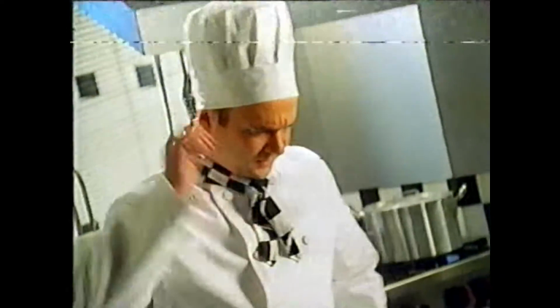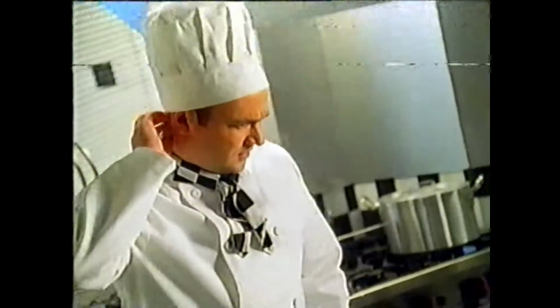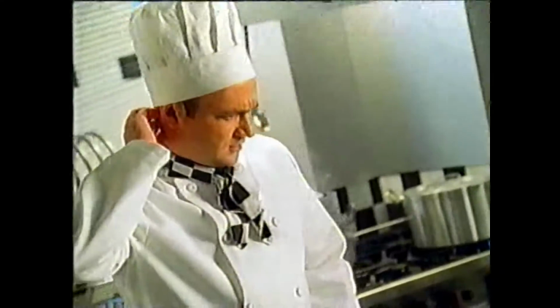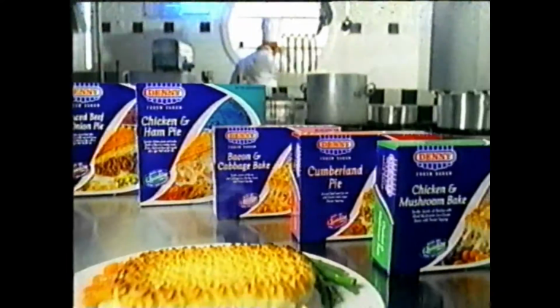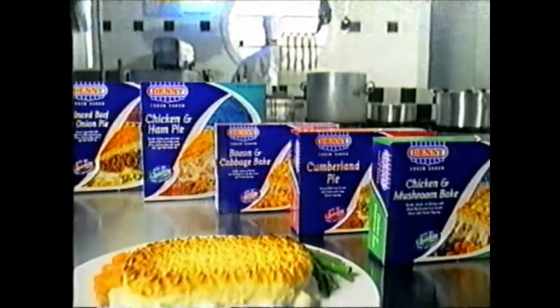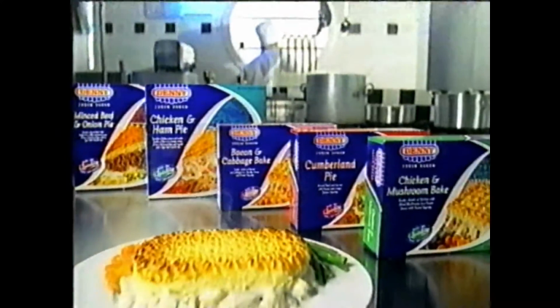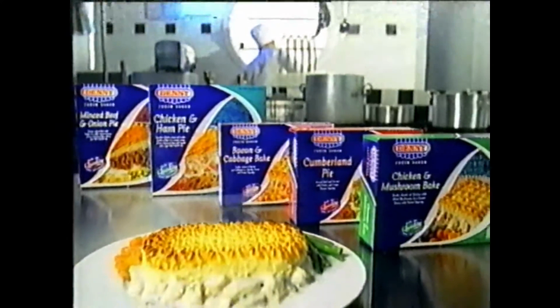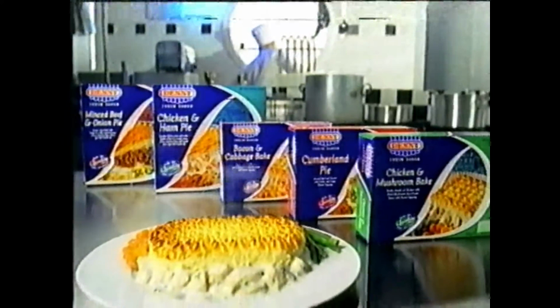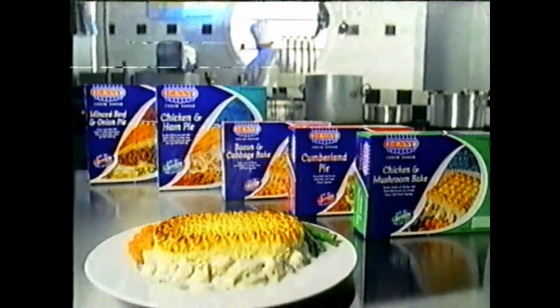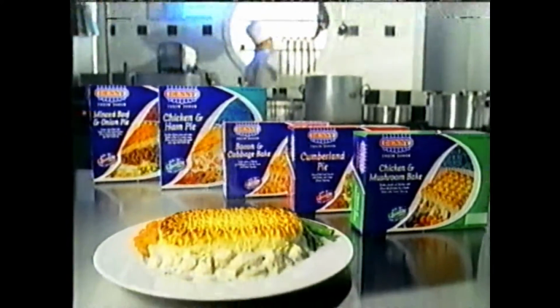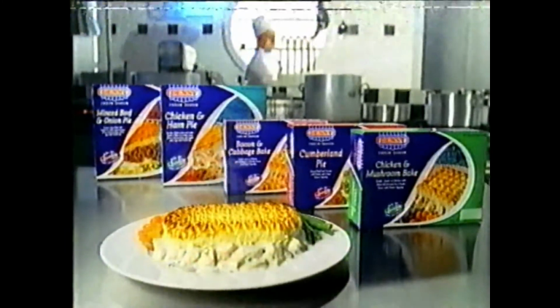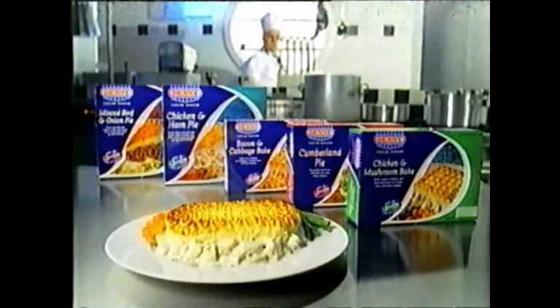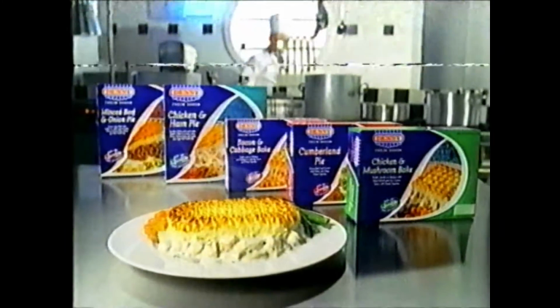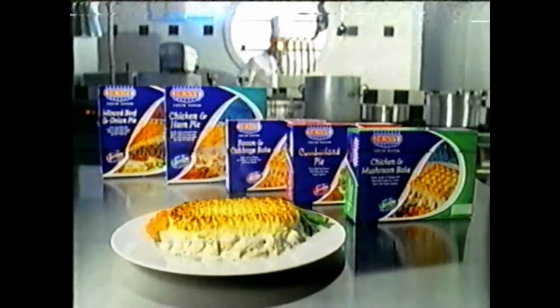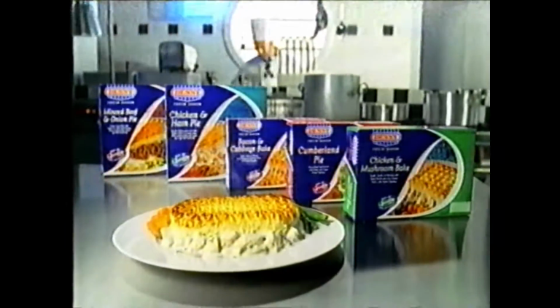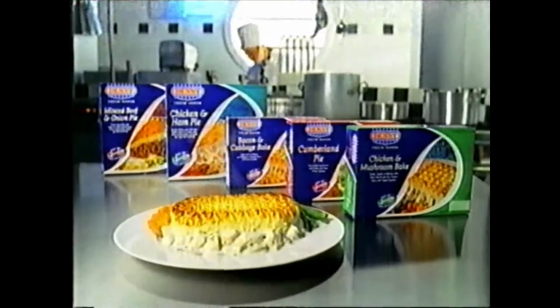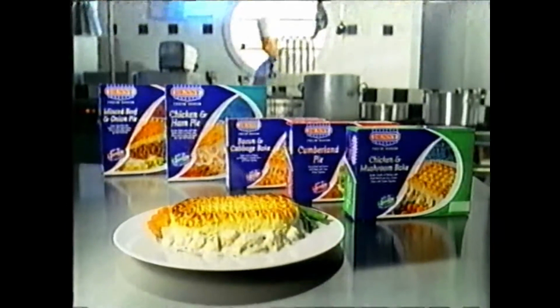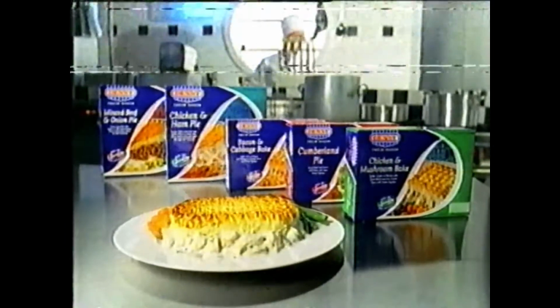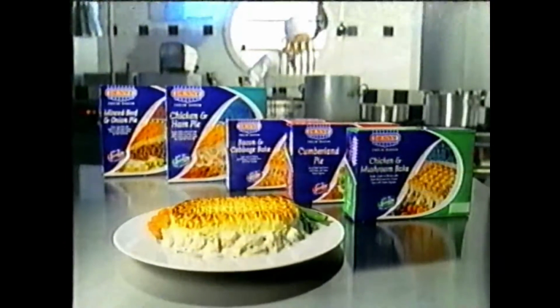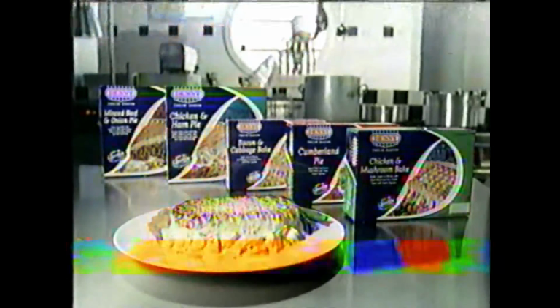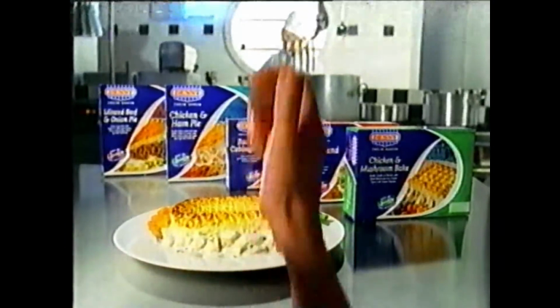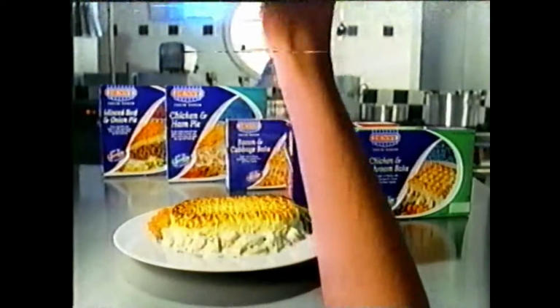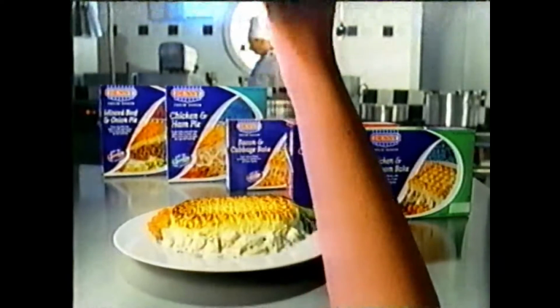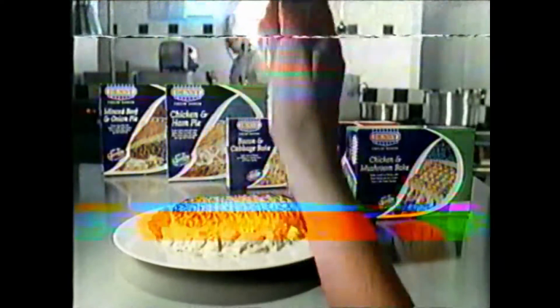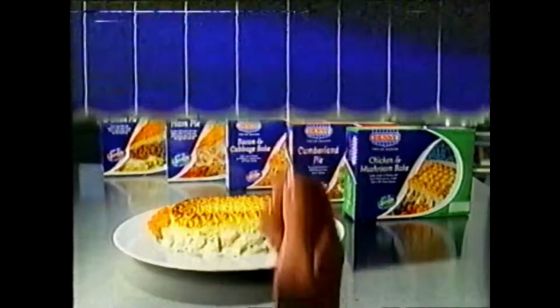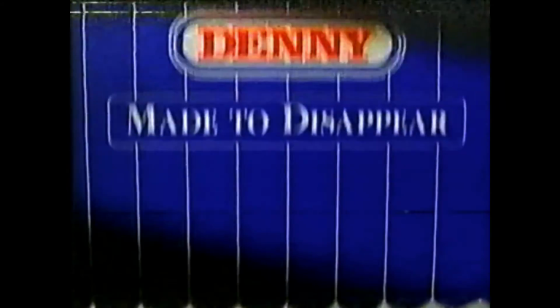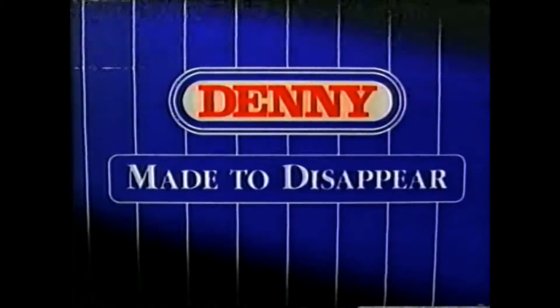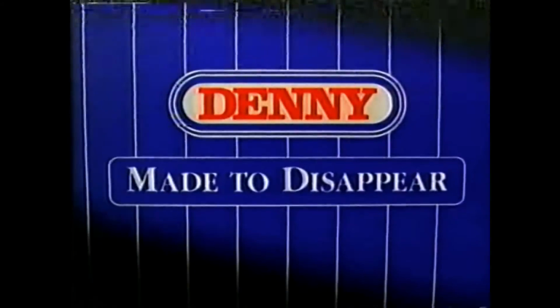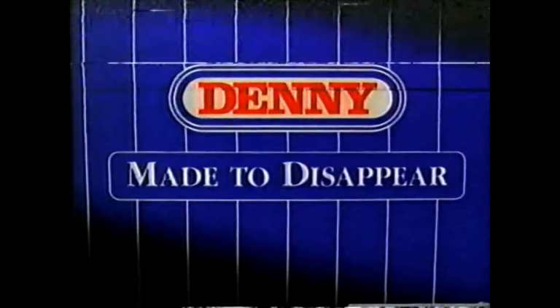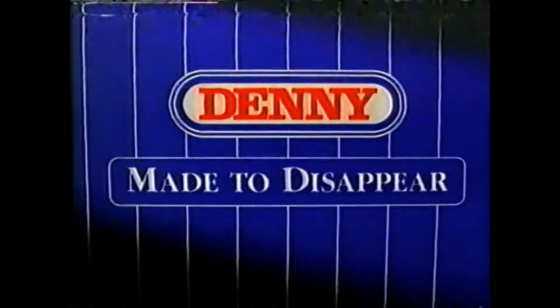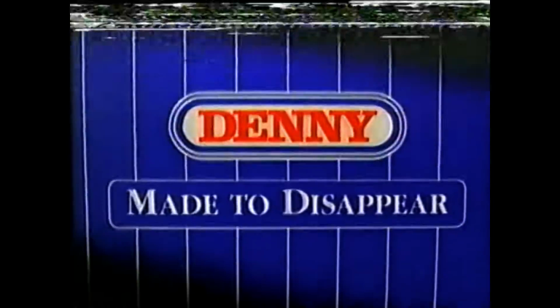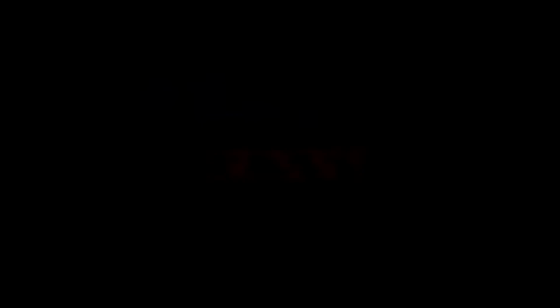Denny pies and bakes taste so good they're bound to disappear. Denny made to disappear.